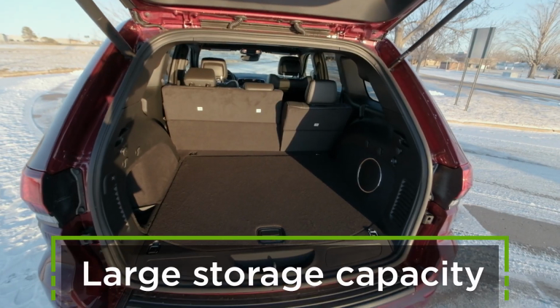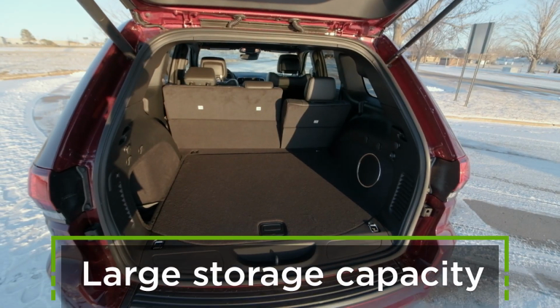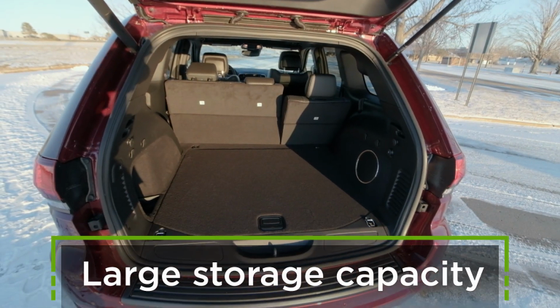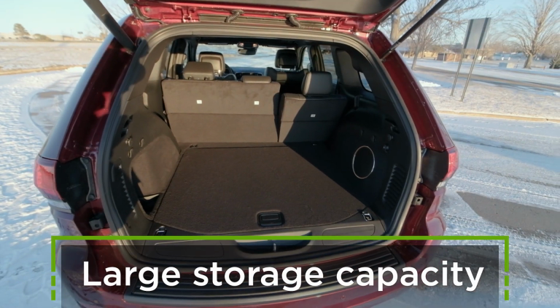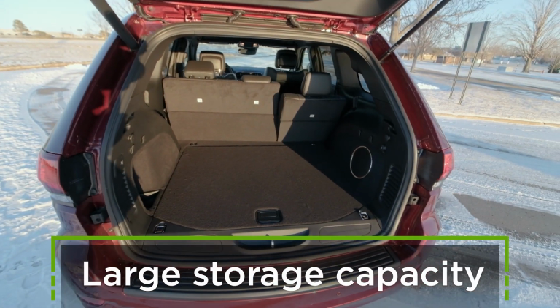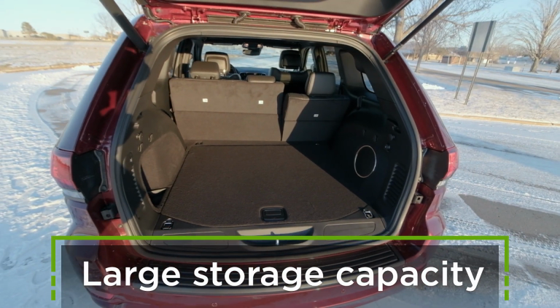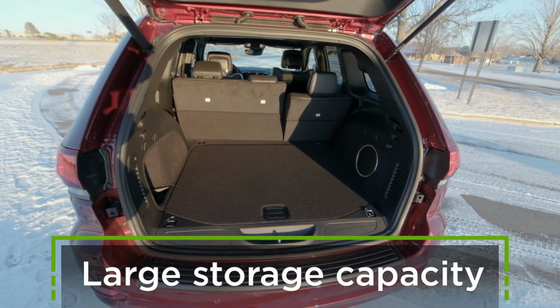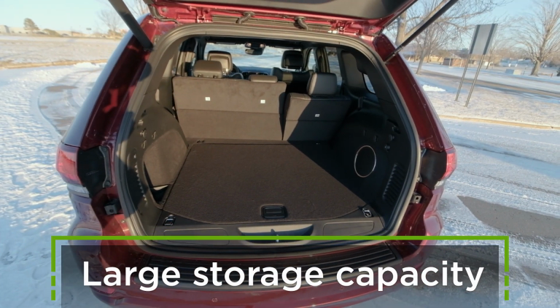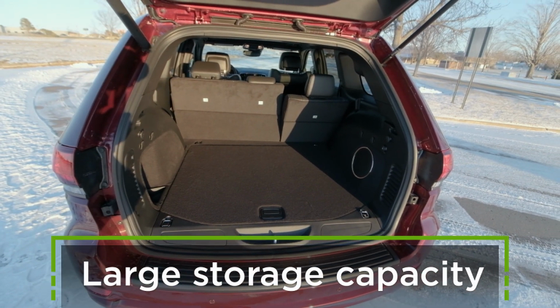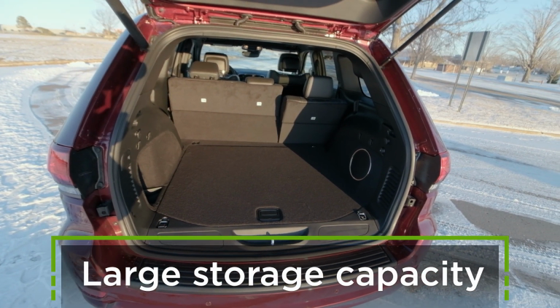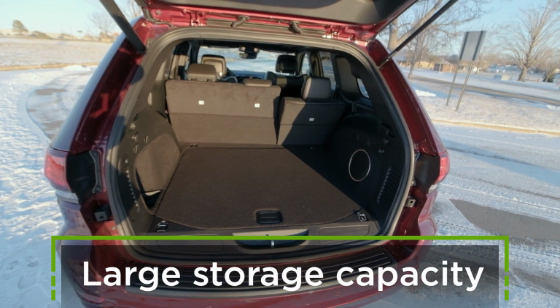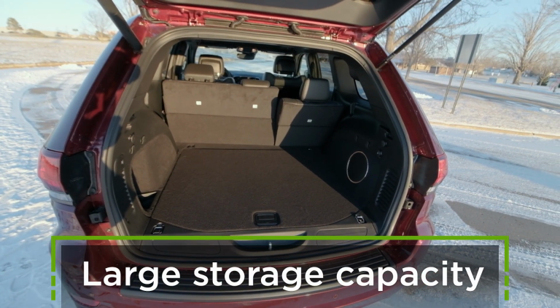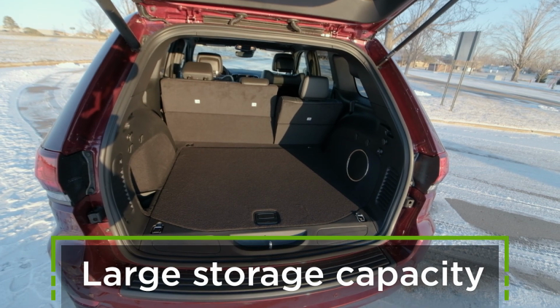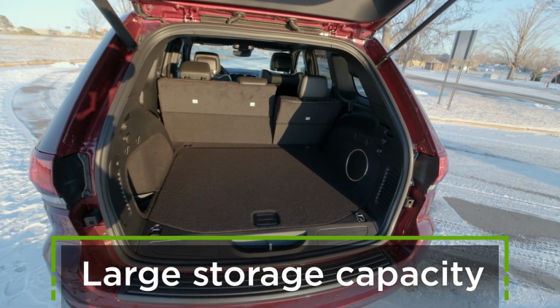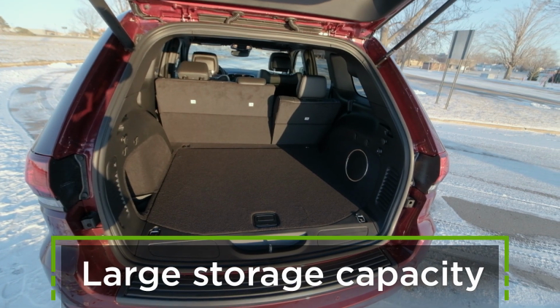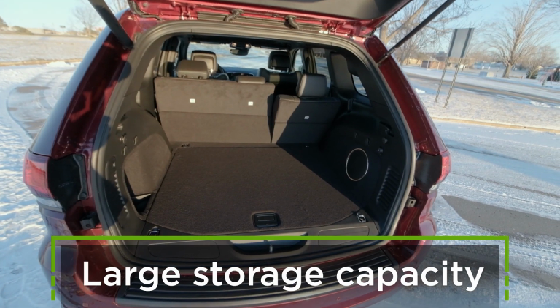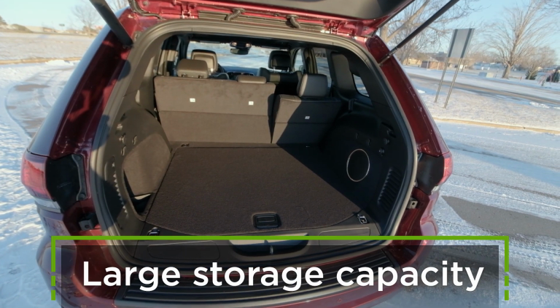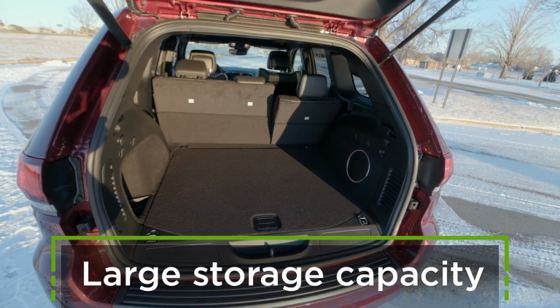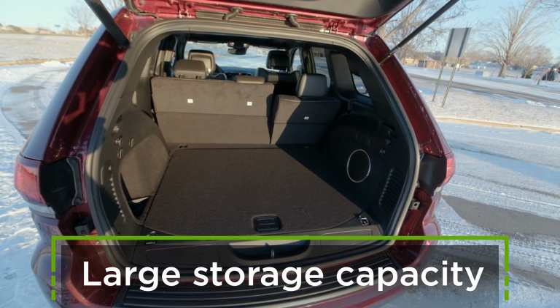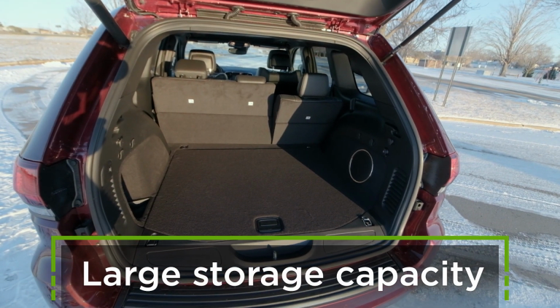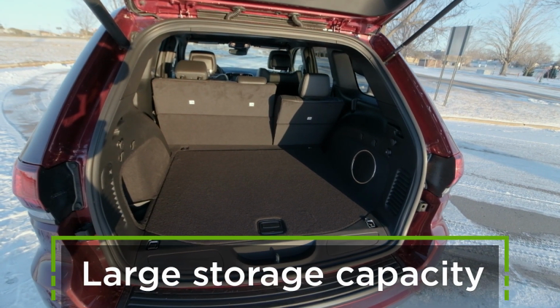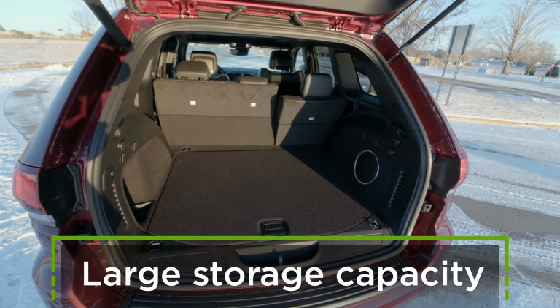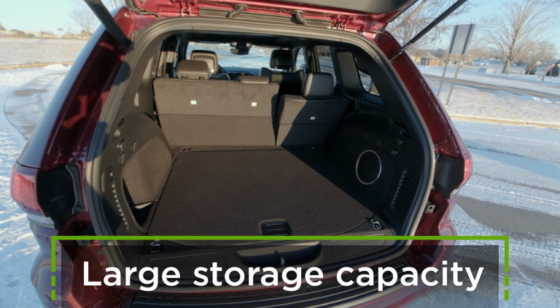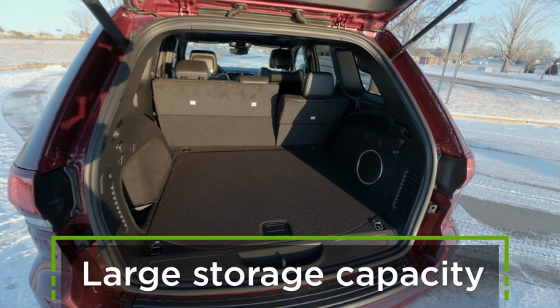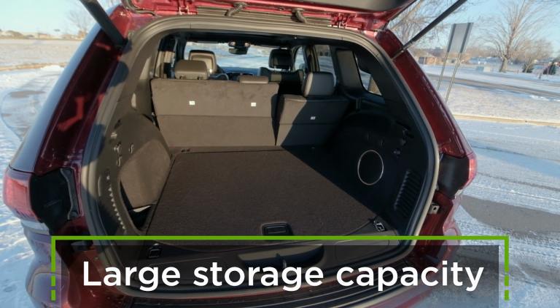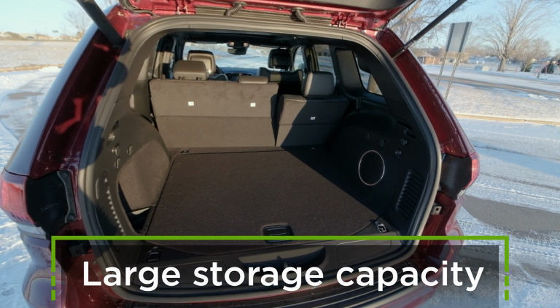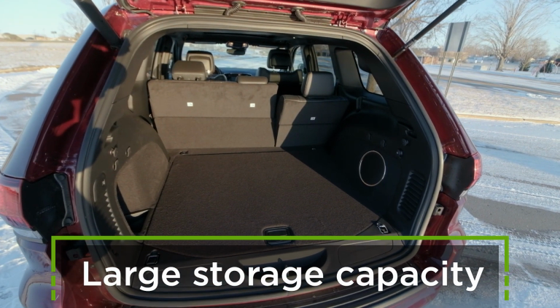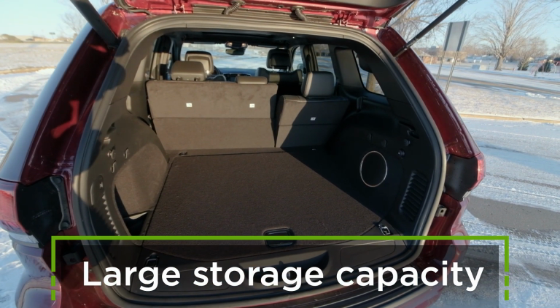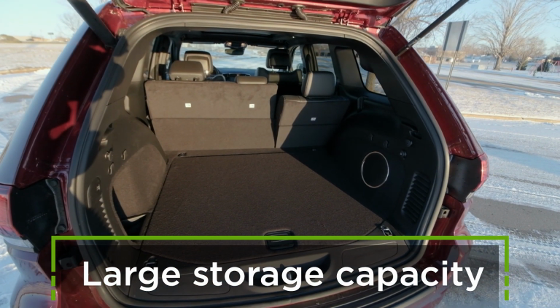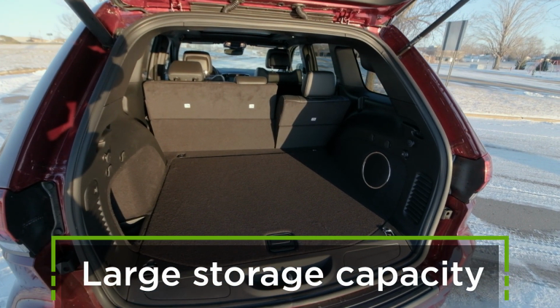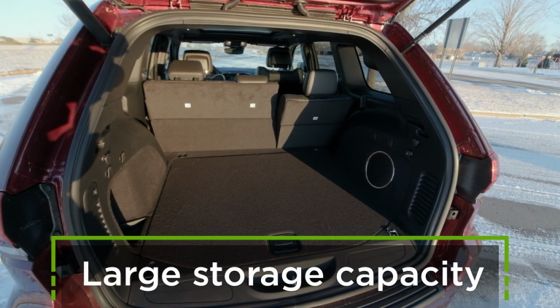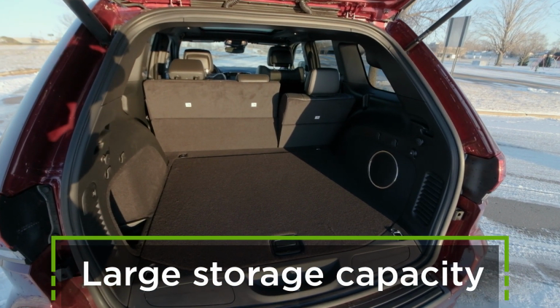Something else to know is the trunk of this vehicle is super spacious — a whole lot of space, and those seats fold down if you need even more.